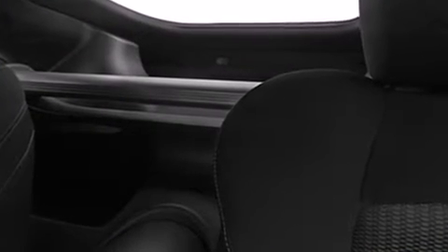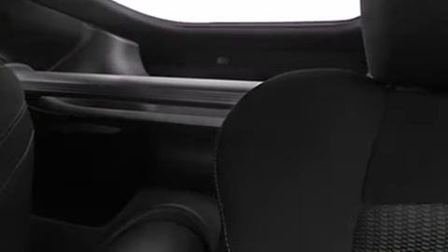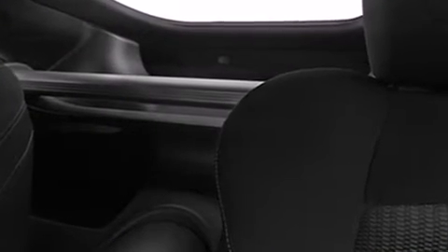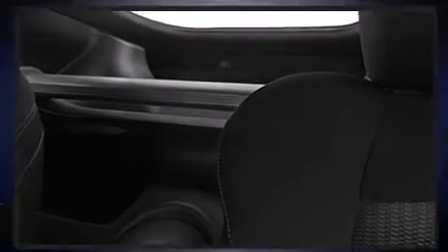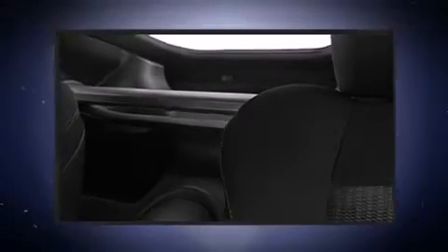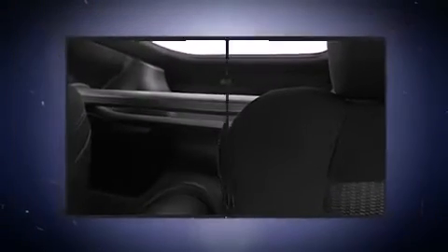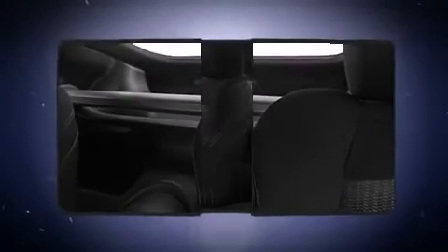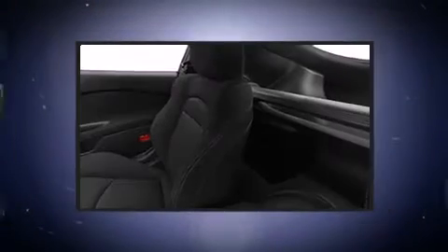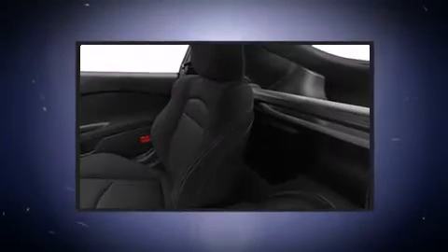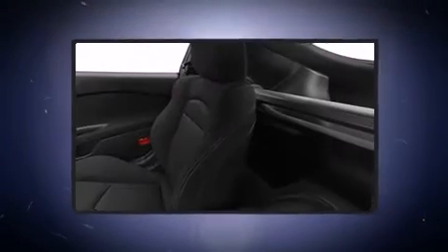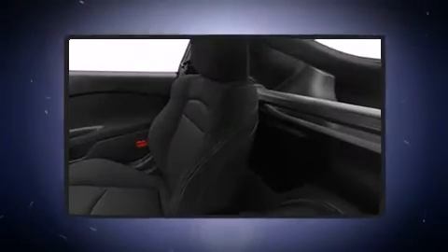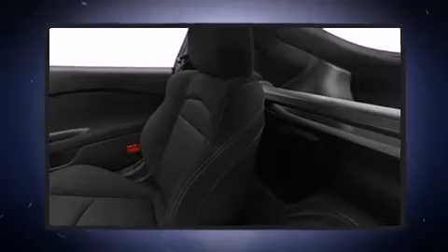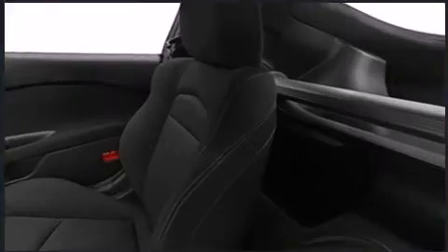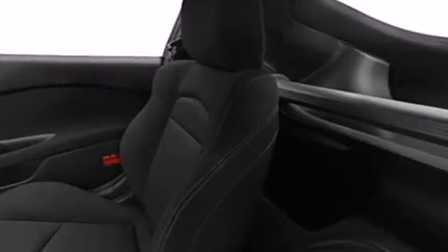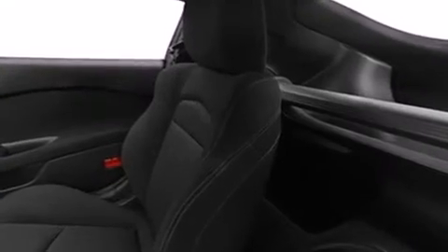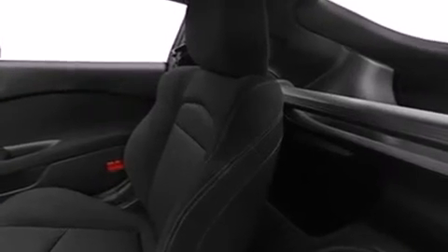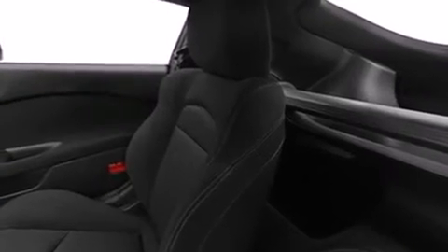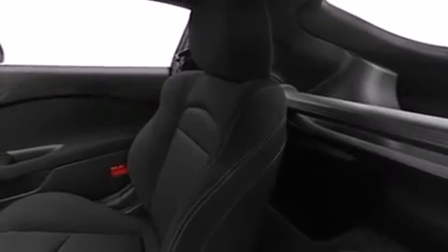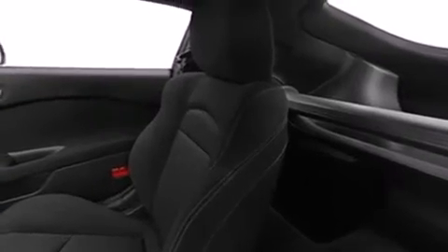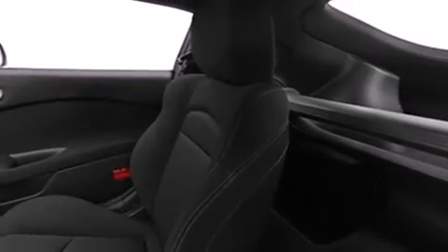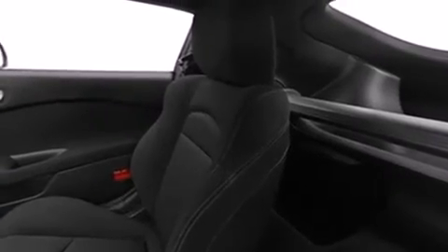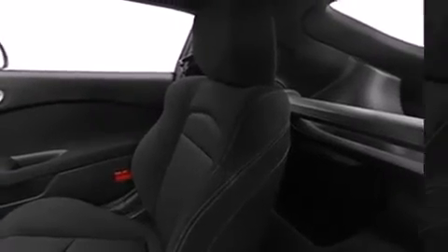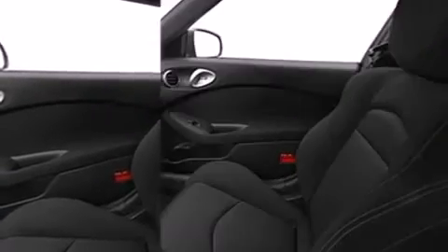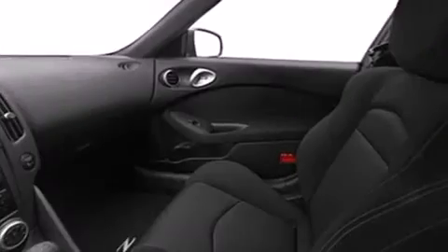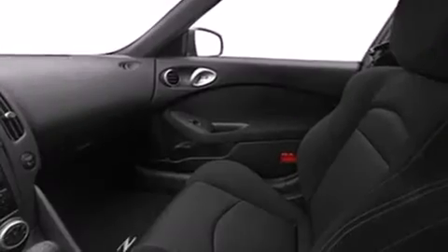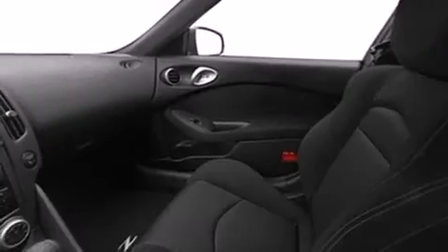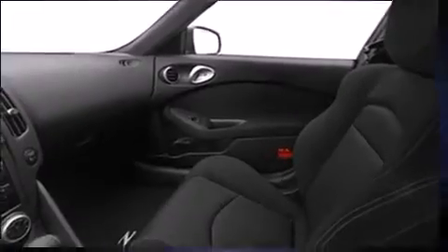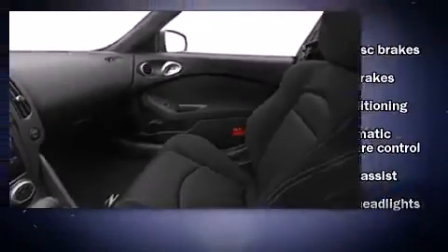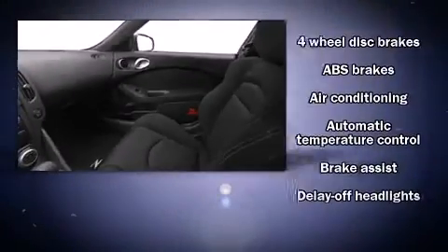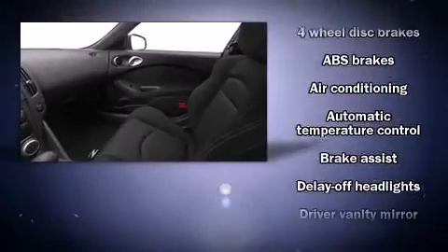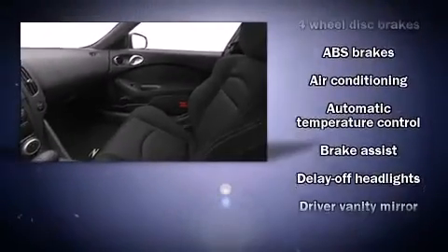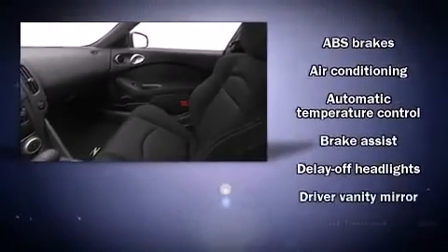Audio features include a CD player with AM-FM radio, steering wheel mounted audio controls, and 4 well-positioned speakers.